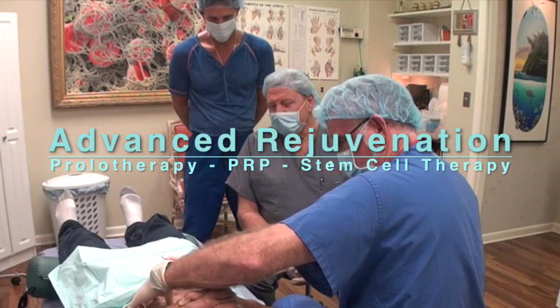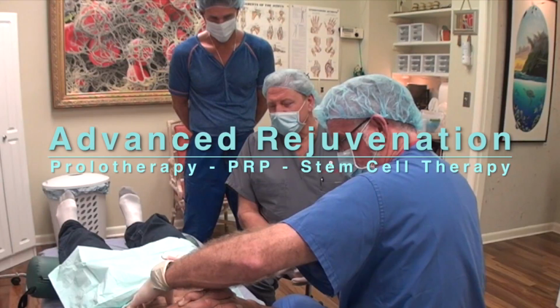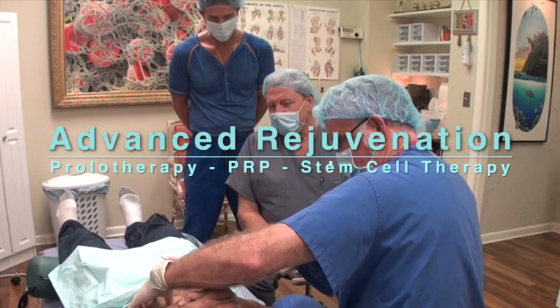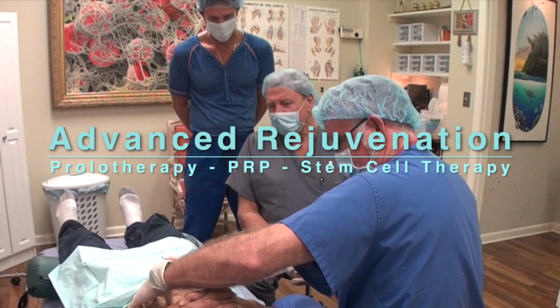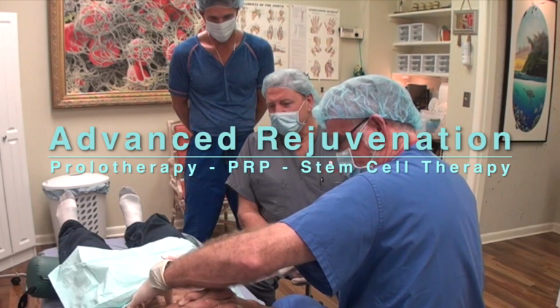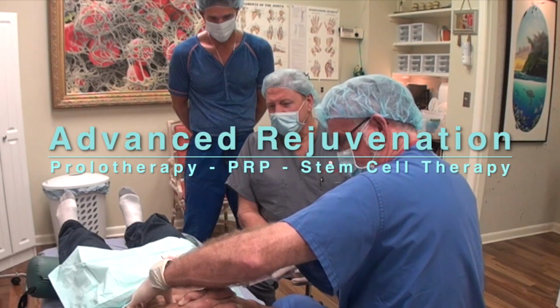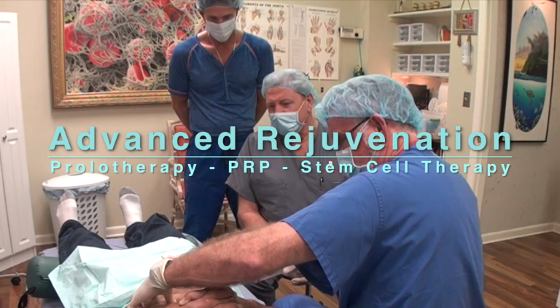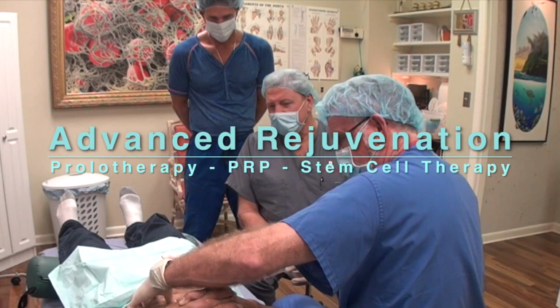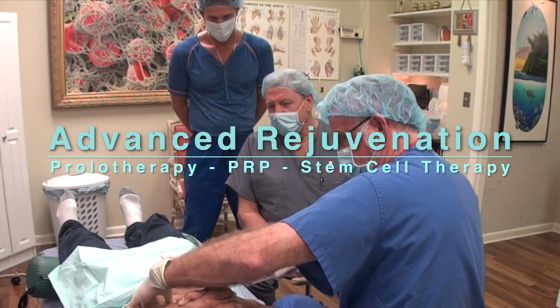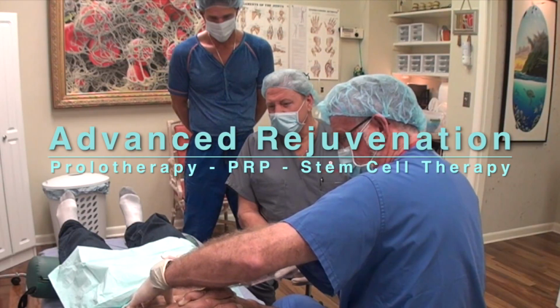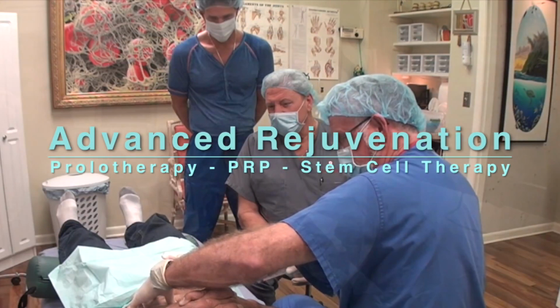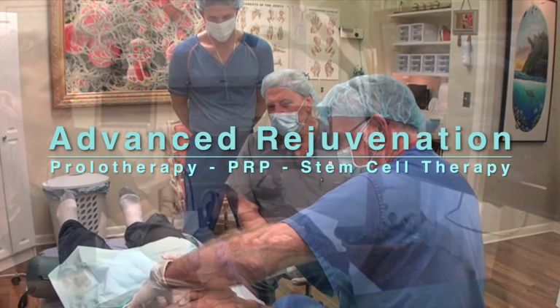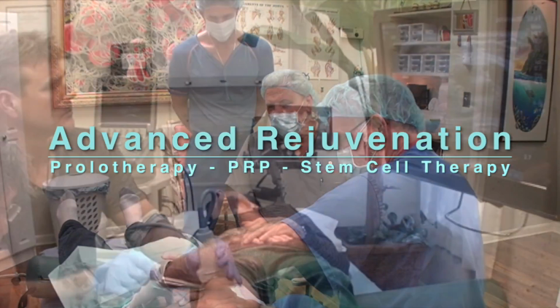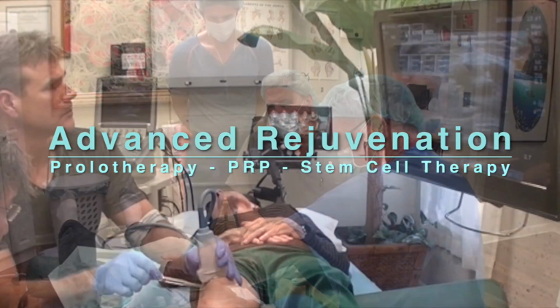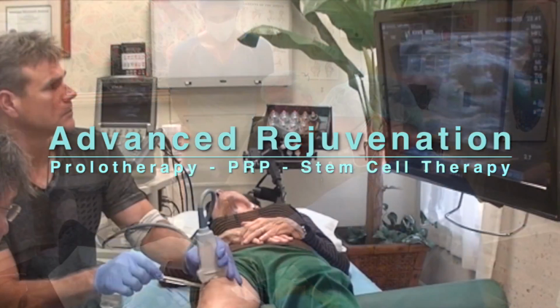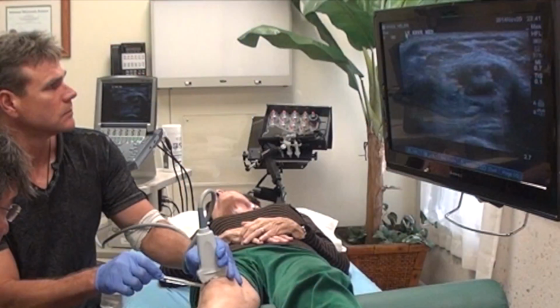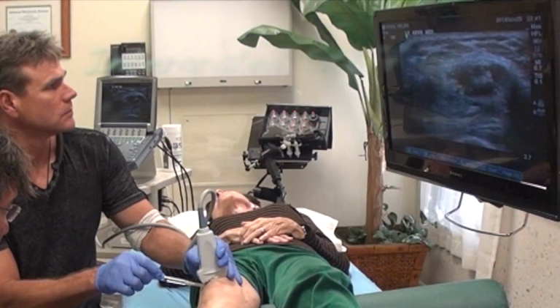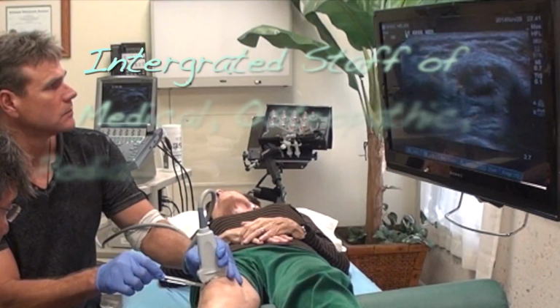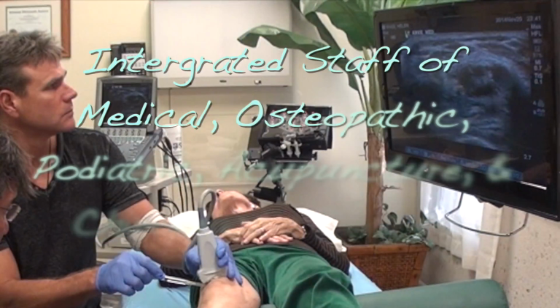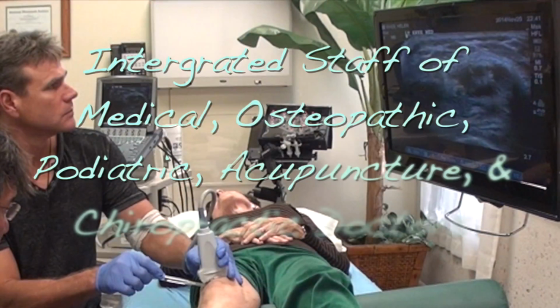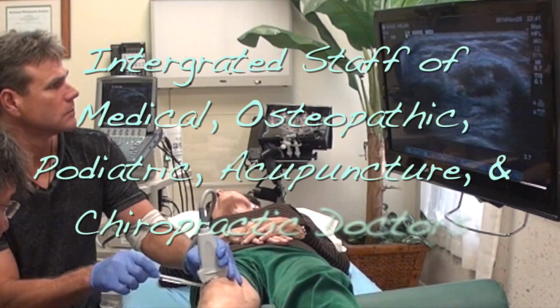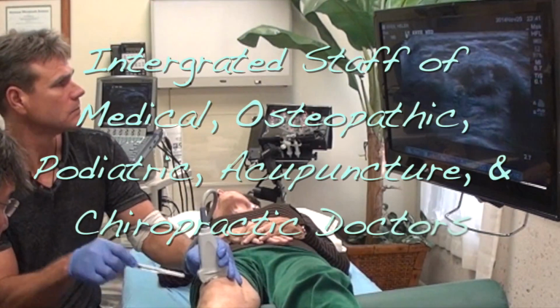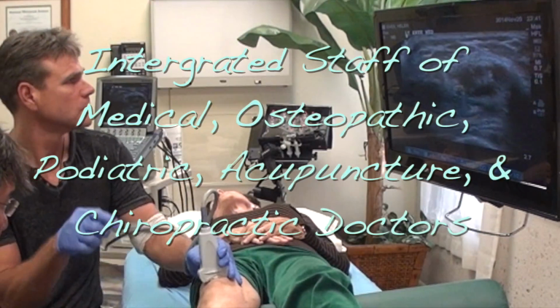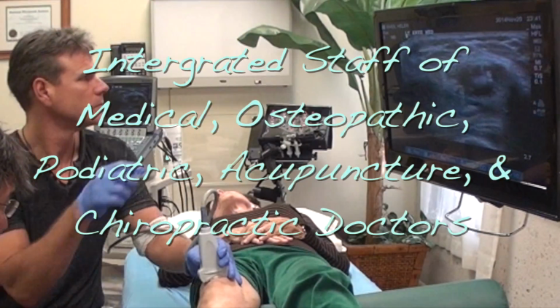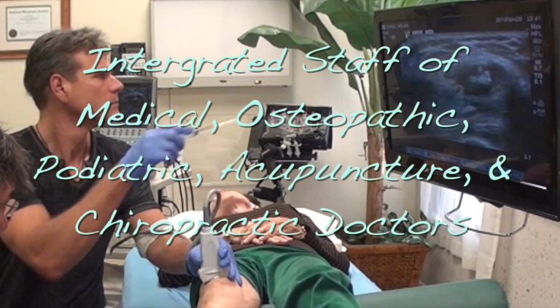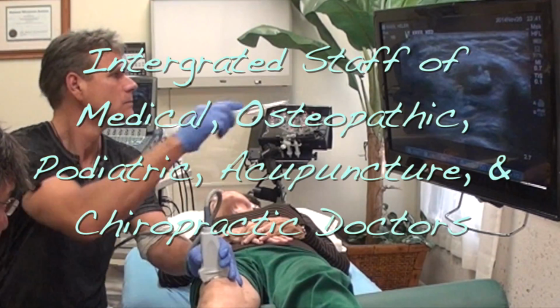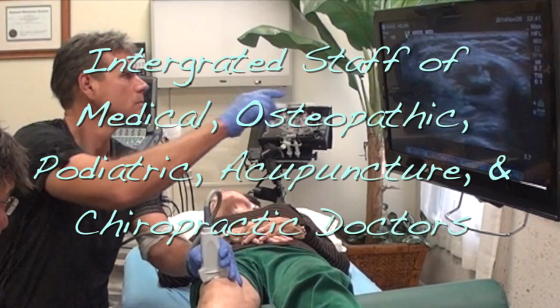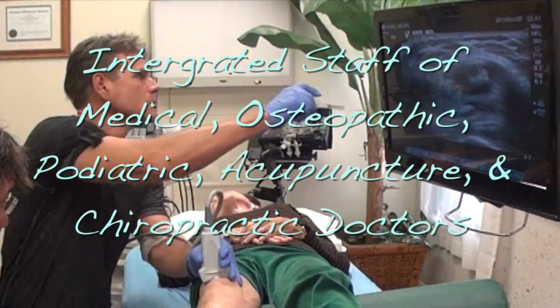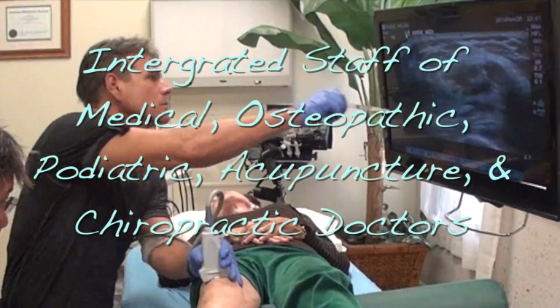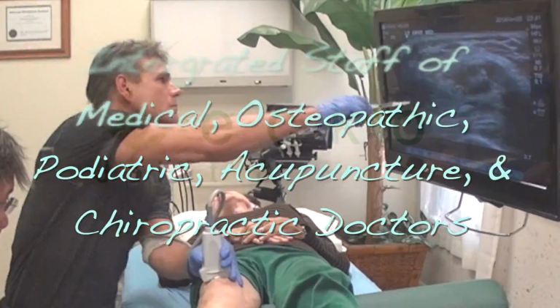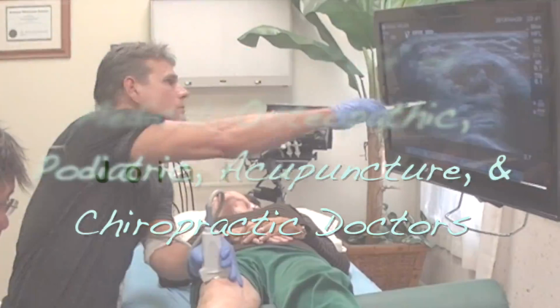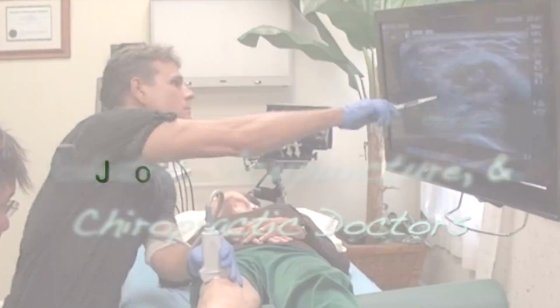Advanced Rejuvenation is a cutting-edge regenerative clinic, offering regenerative orthopedics for over 17 years.